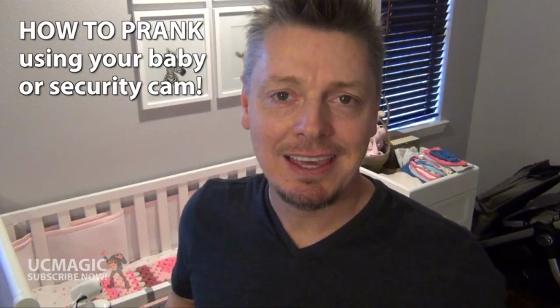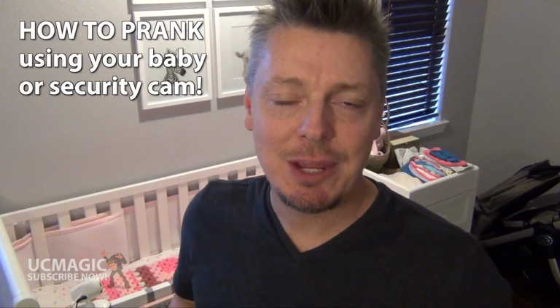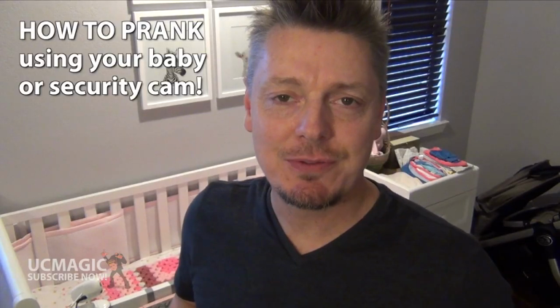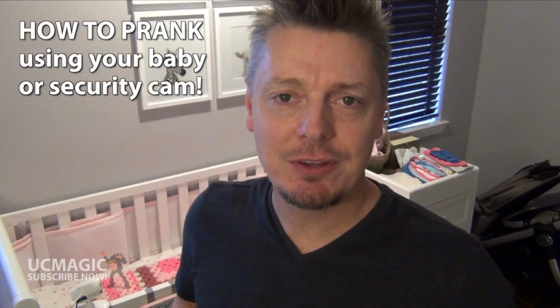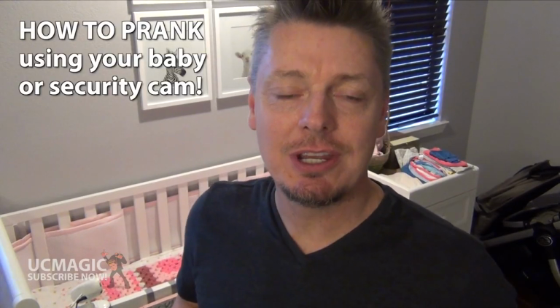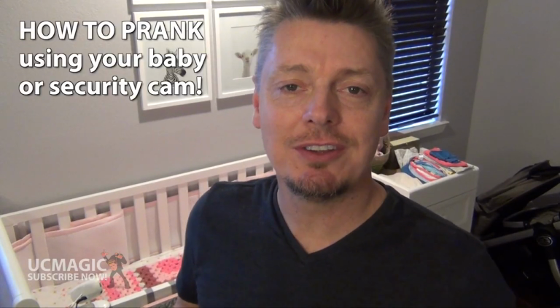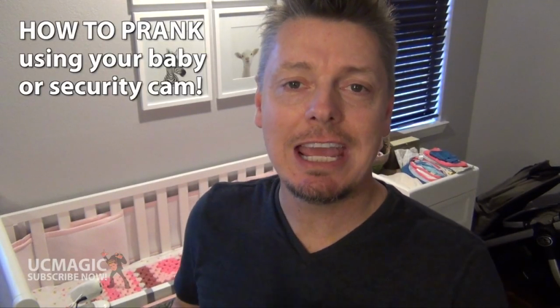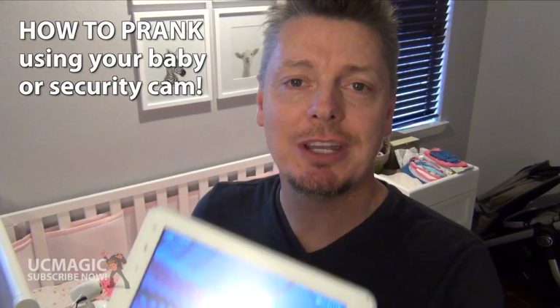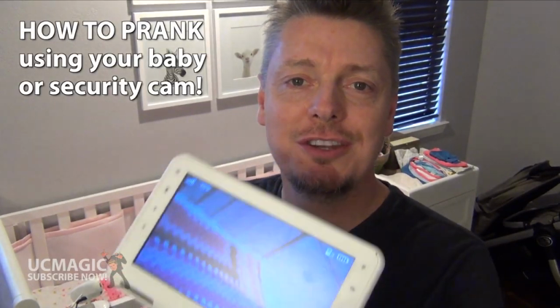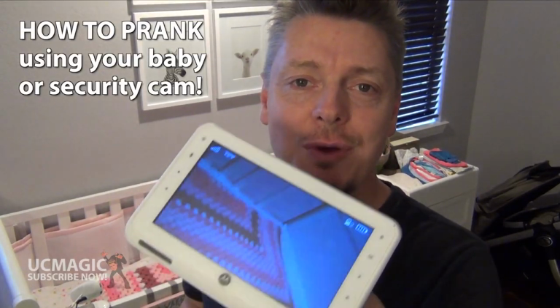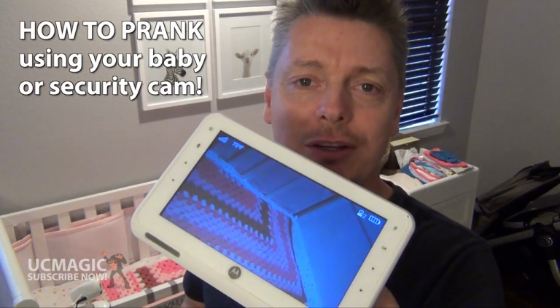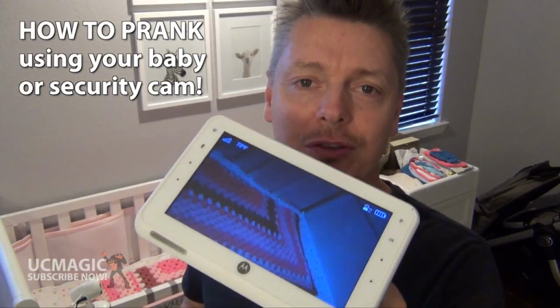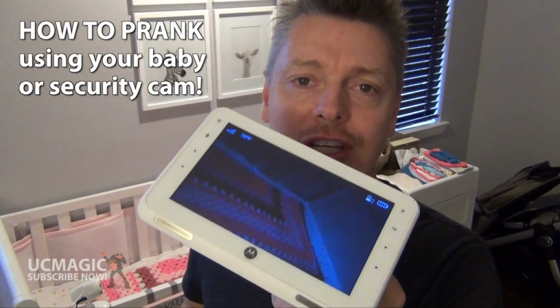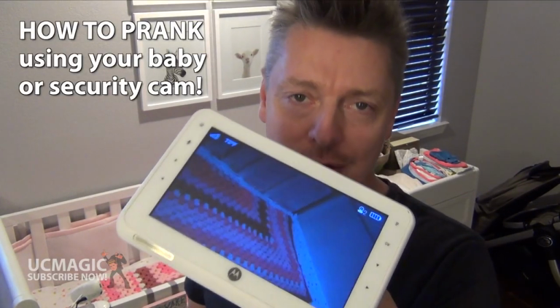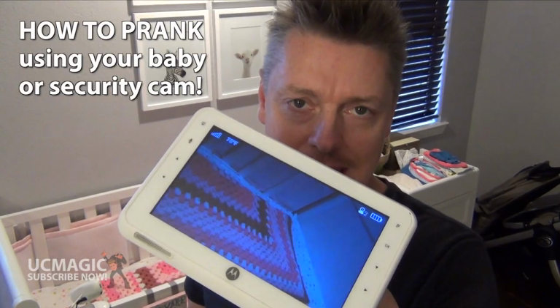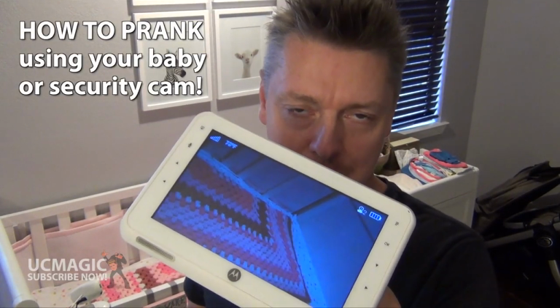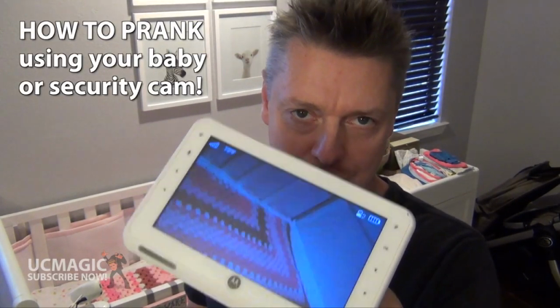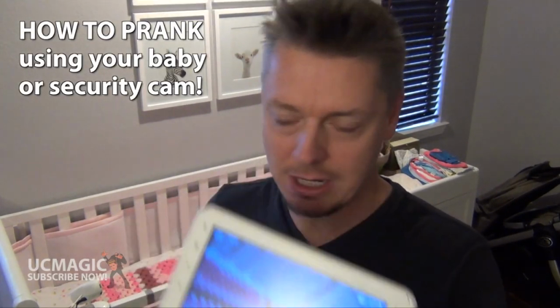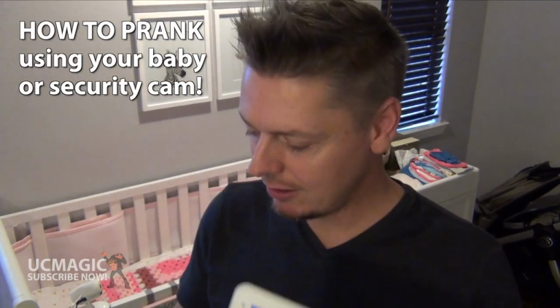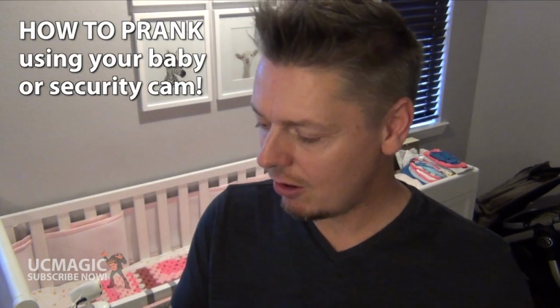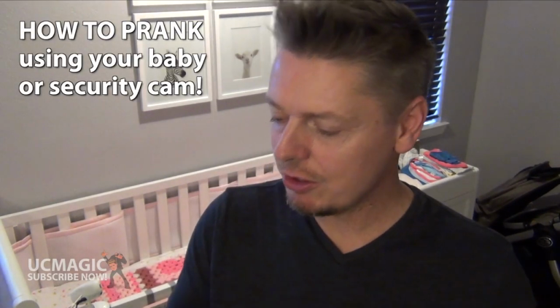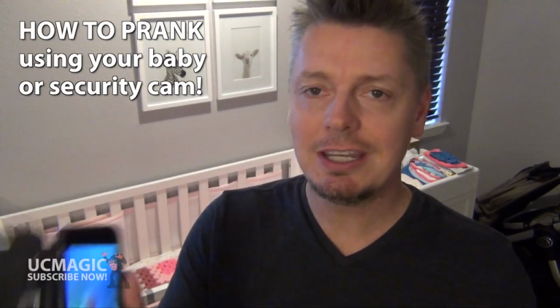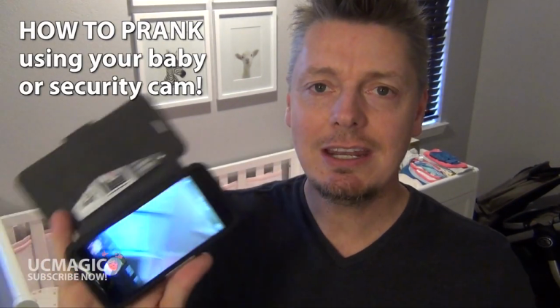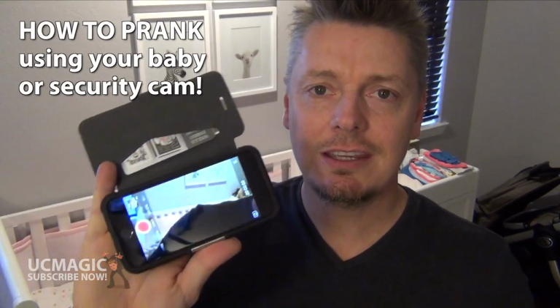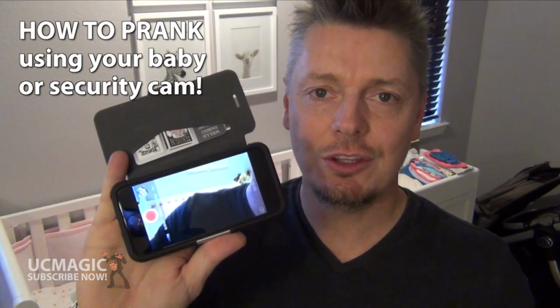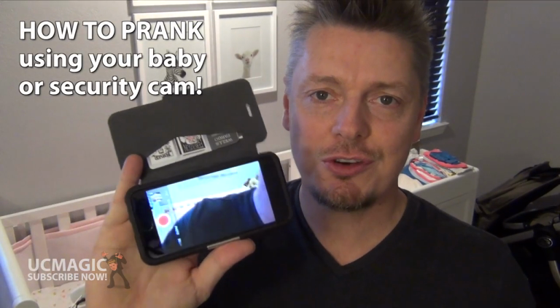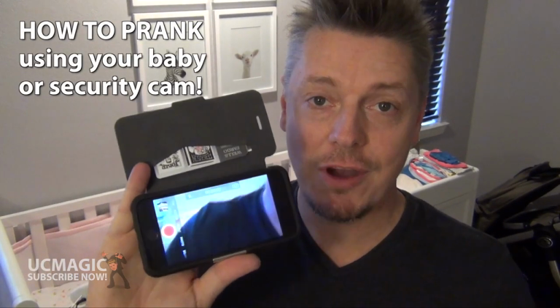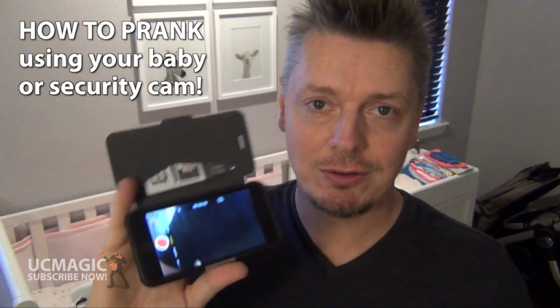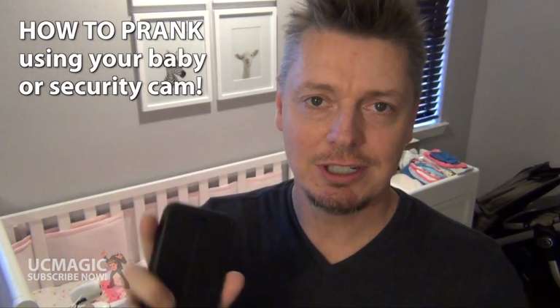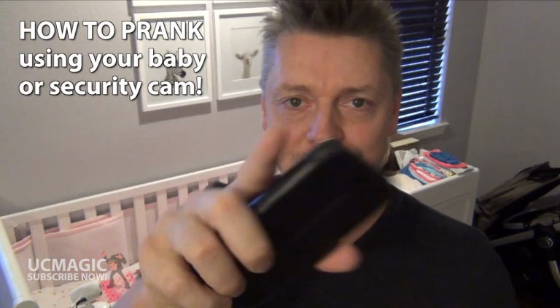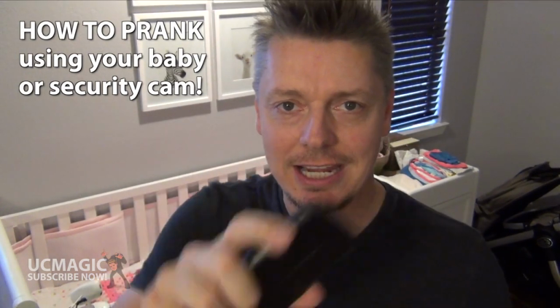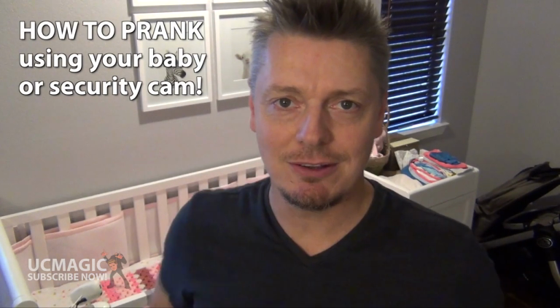Hey, Rich Ferguson here, and today I'm going to teach you how to do a security camera trick. All you're going to need is your phone. Check it out.